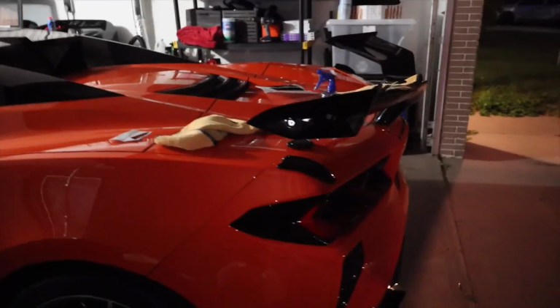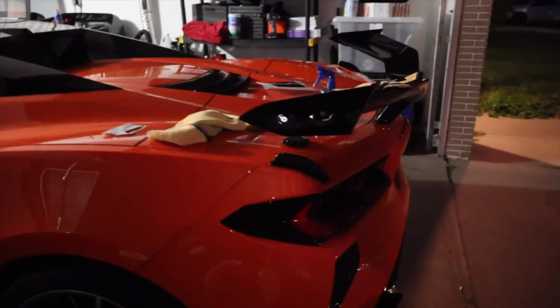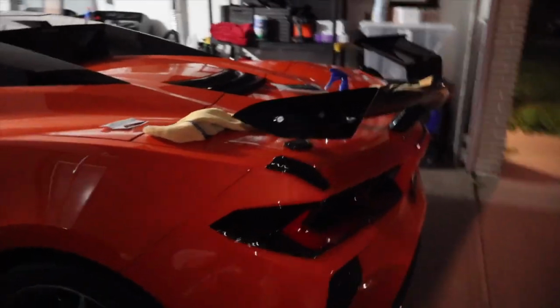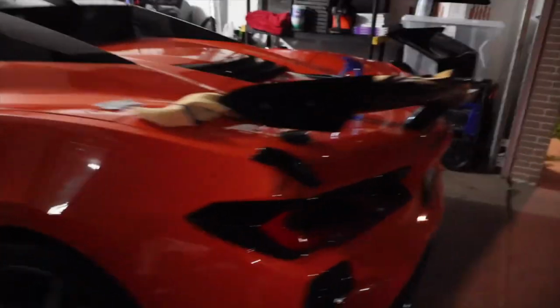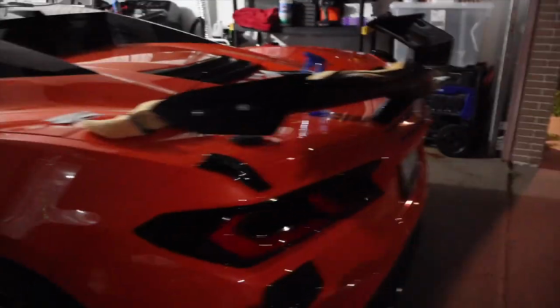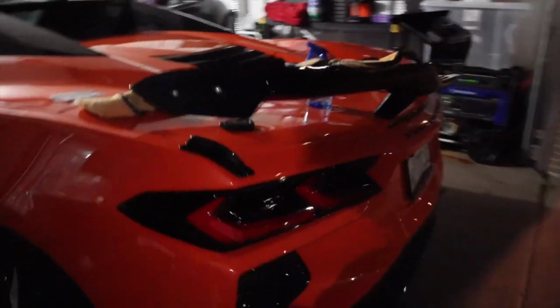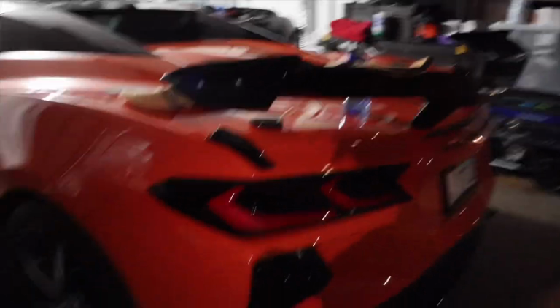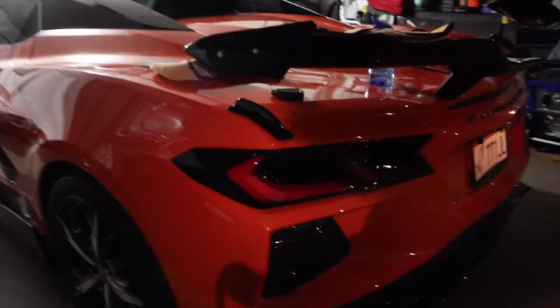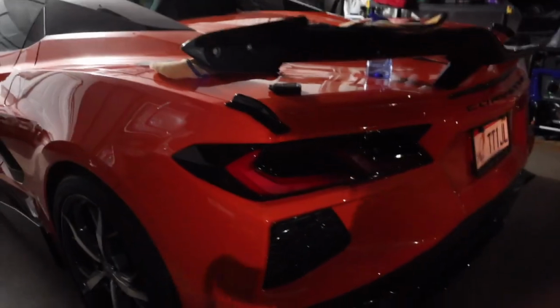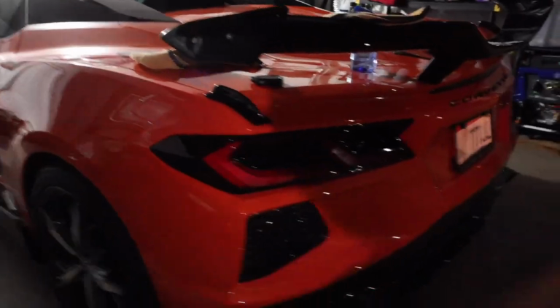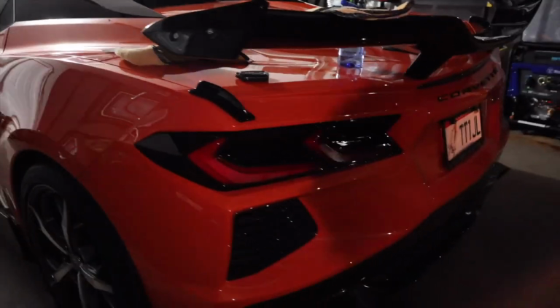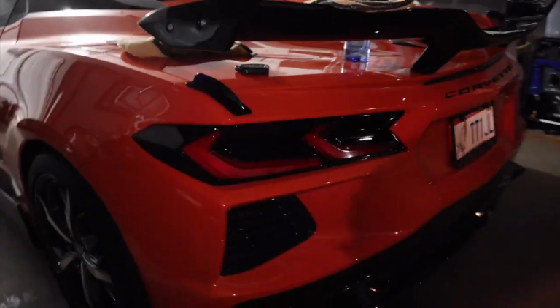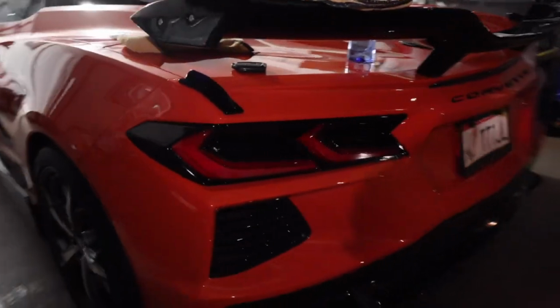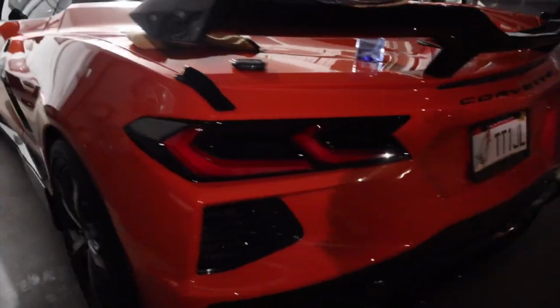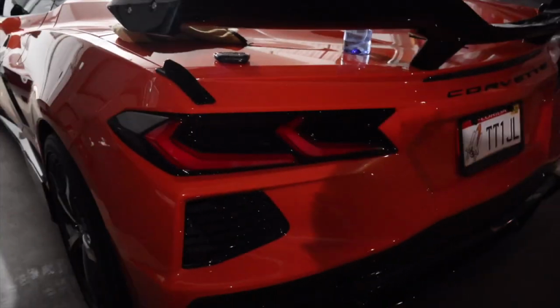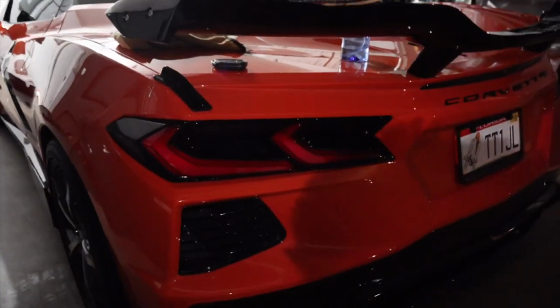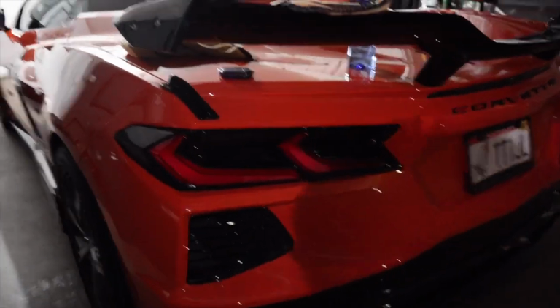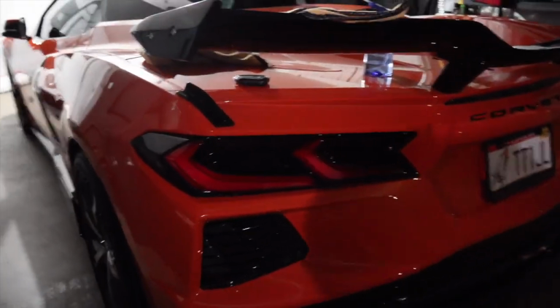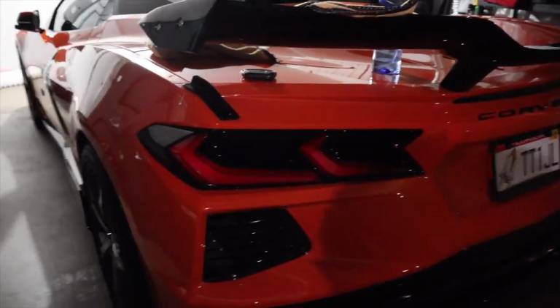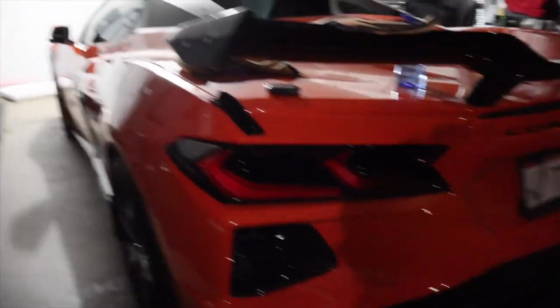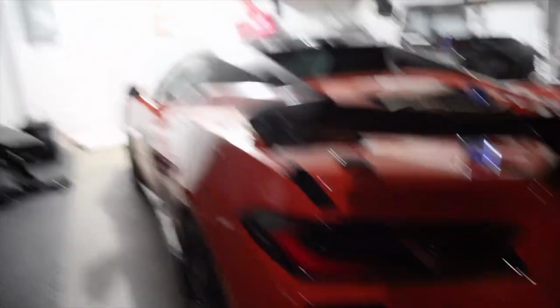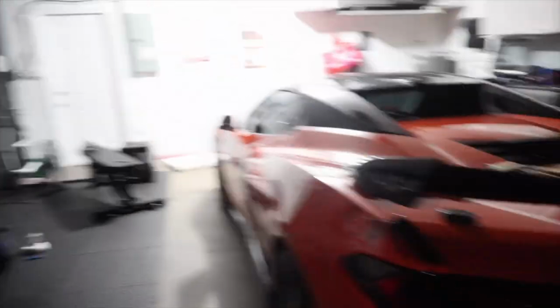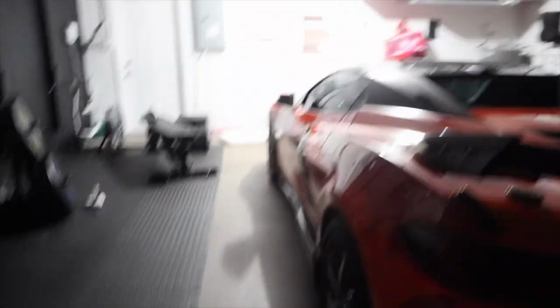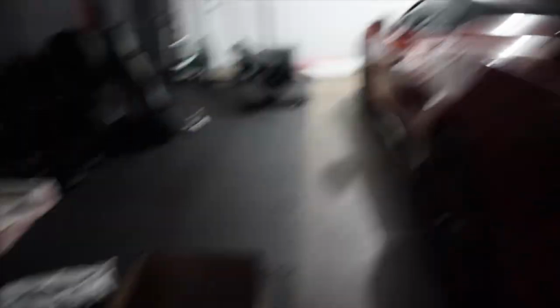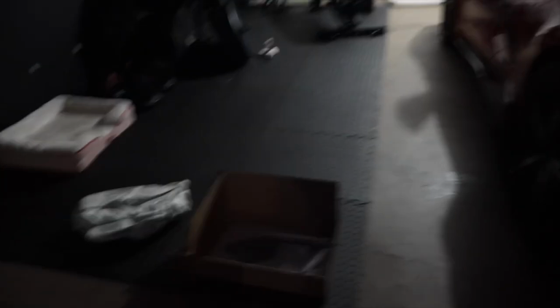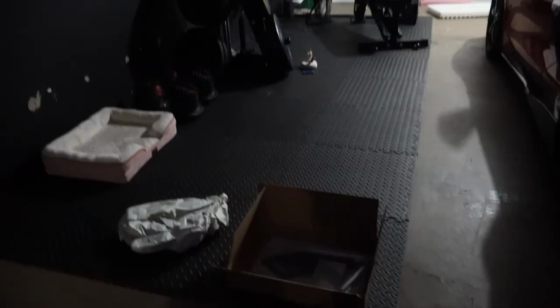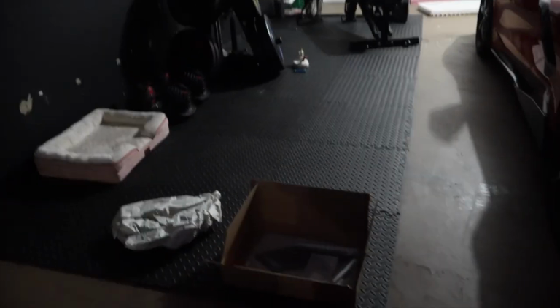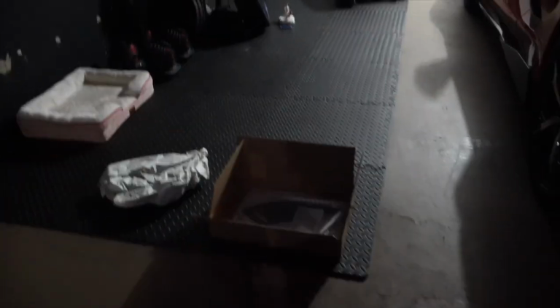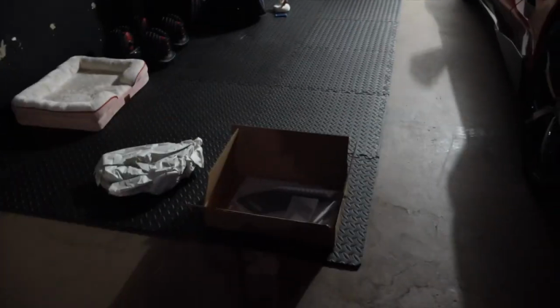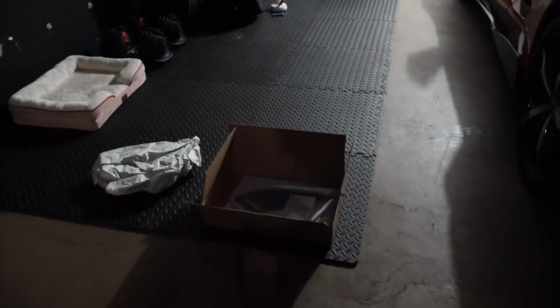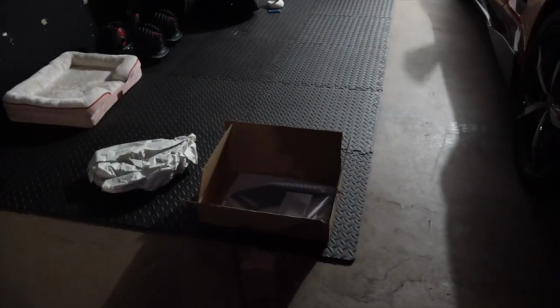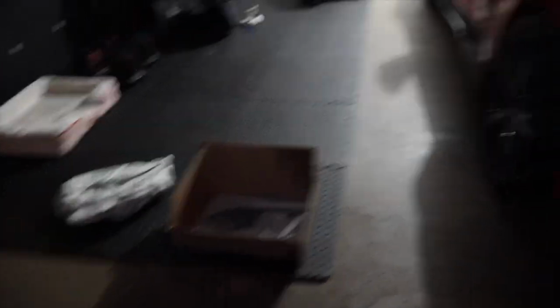Alright, really quick mod today — at least this is one of them, because I've got a couple of them since I got a new shipment from Paragon.